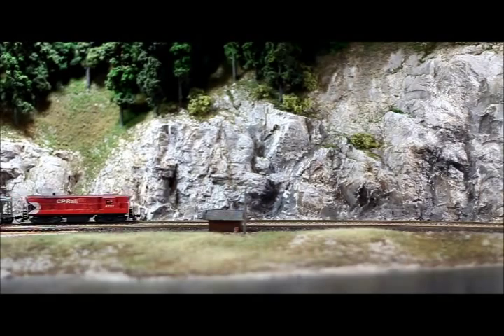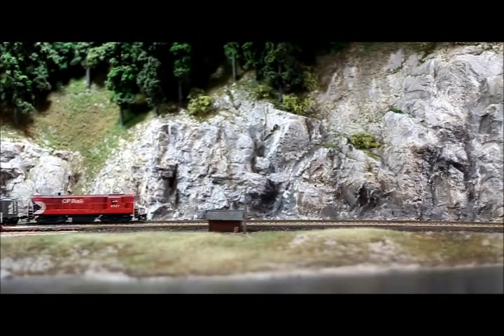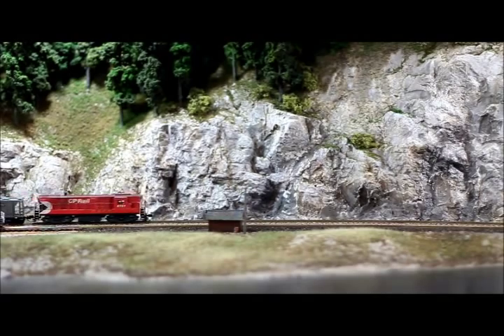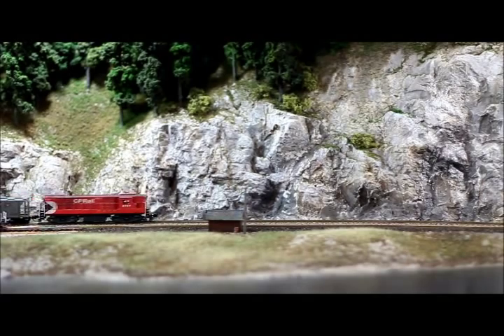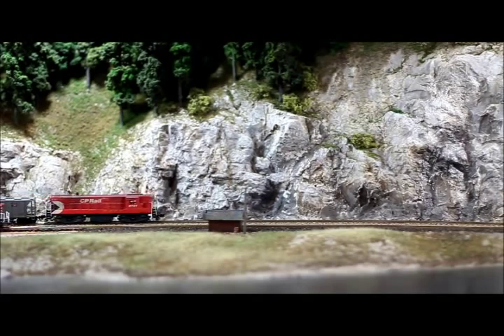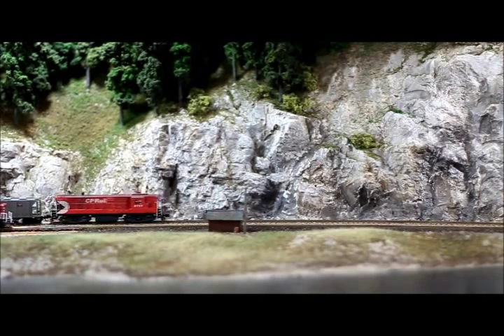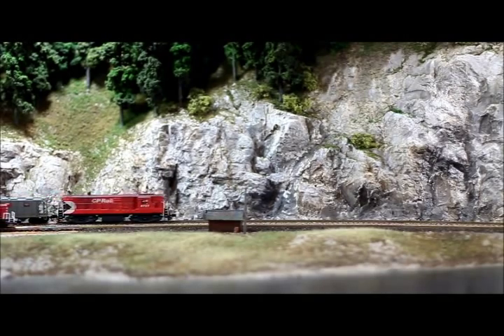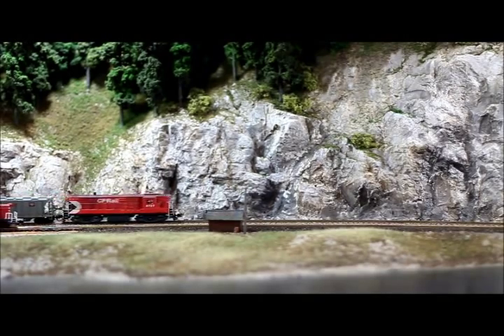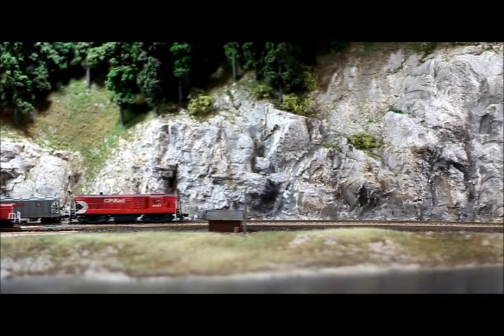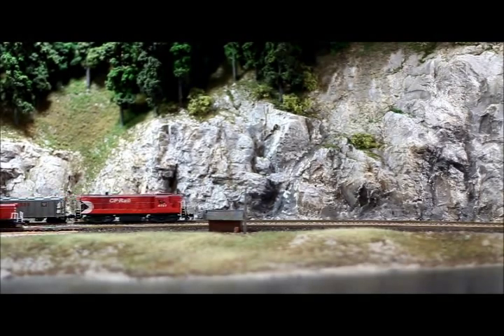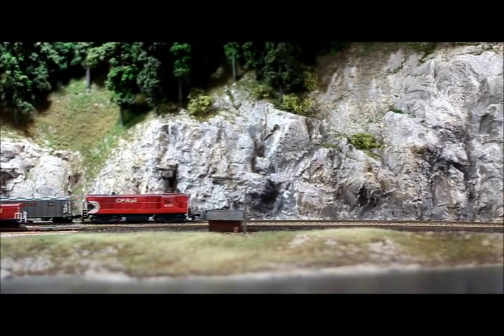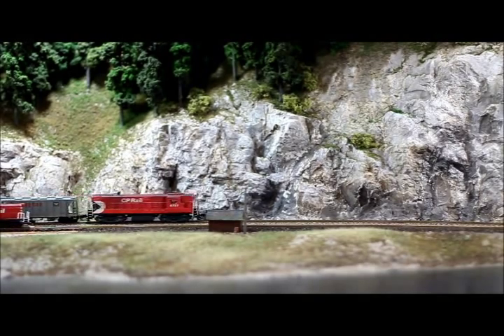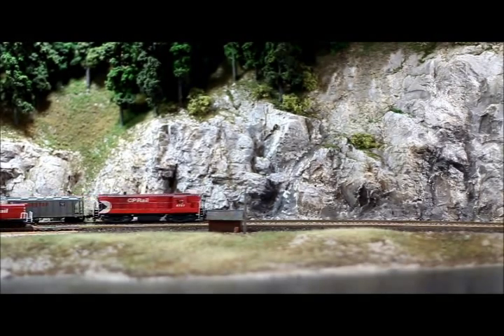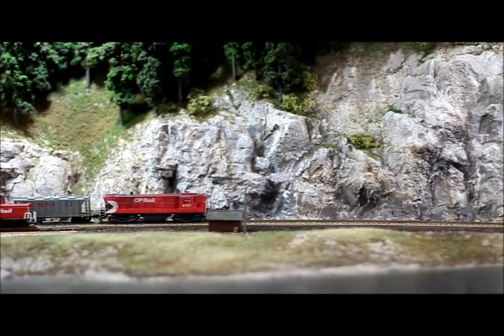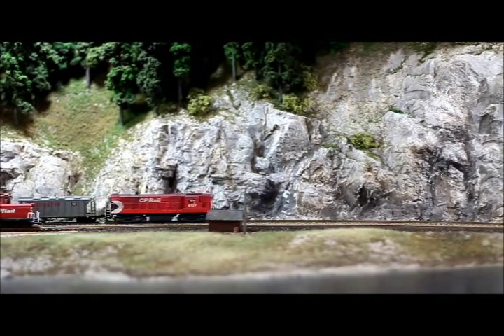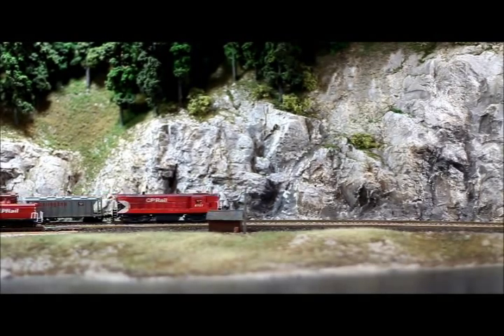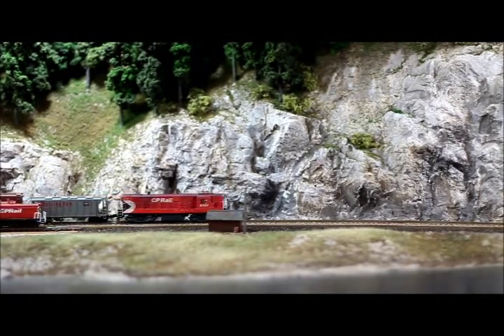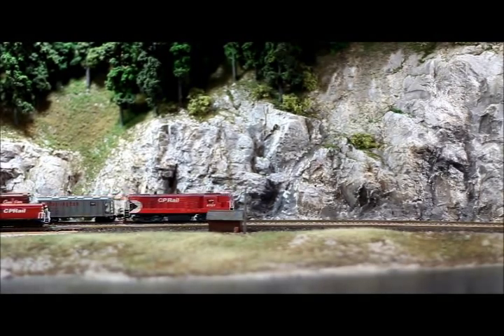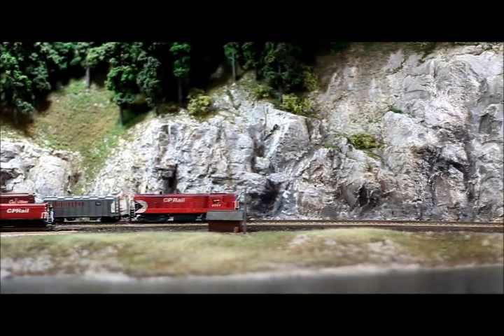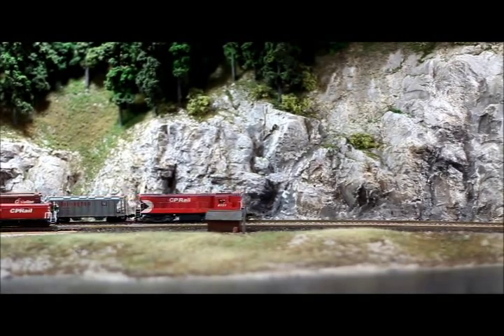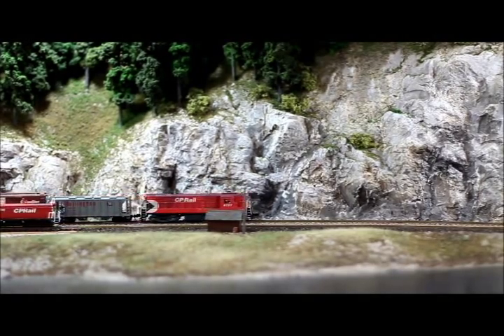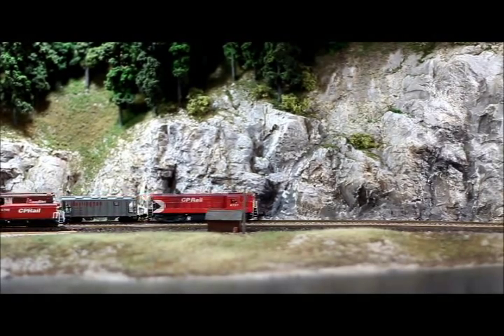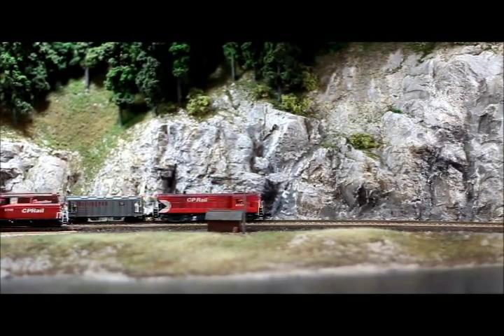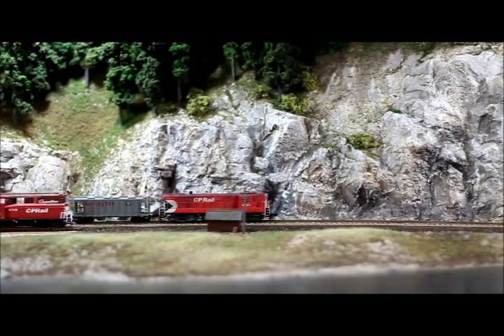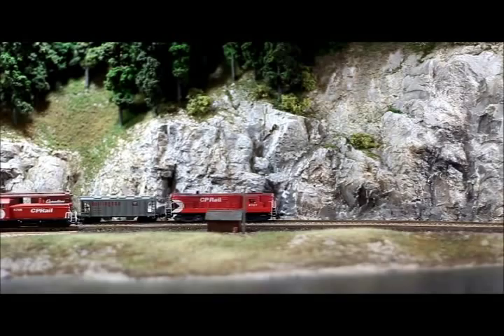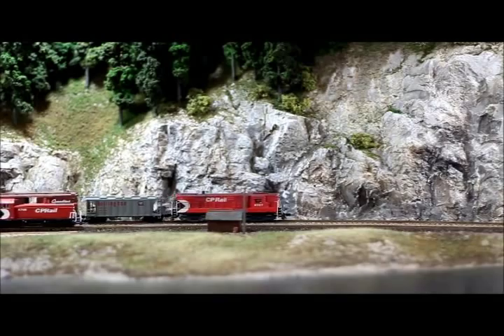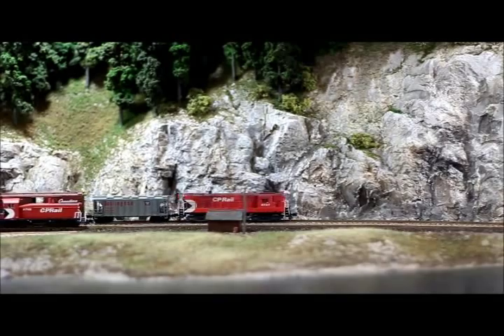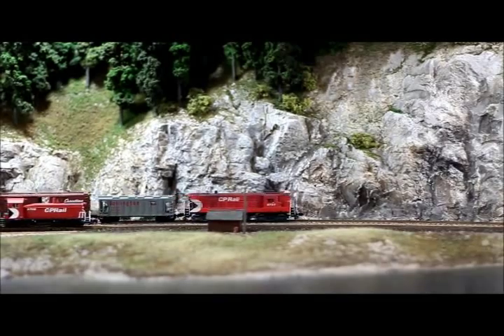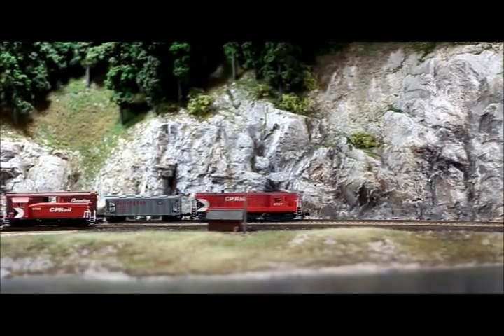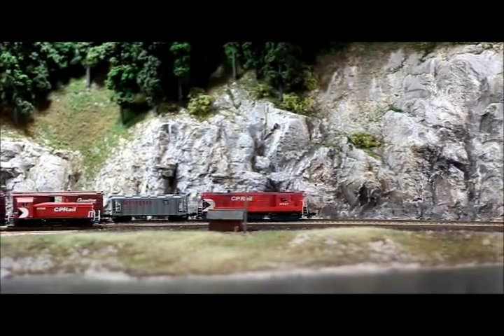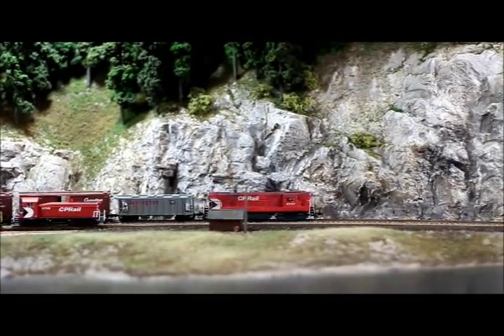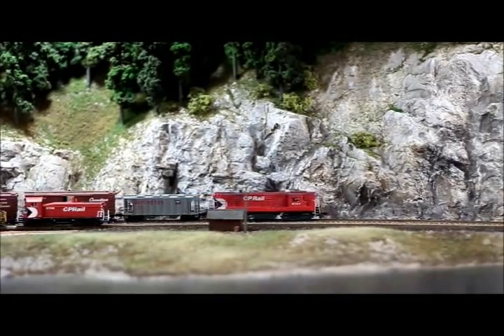We're passing the Nelson West switcher, which is busy working the clean-out tracks at the west end of Nelson.